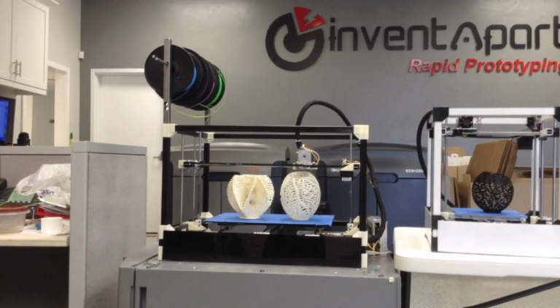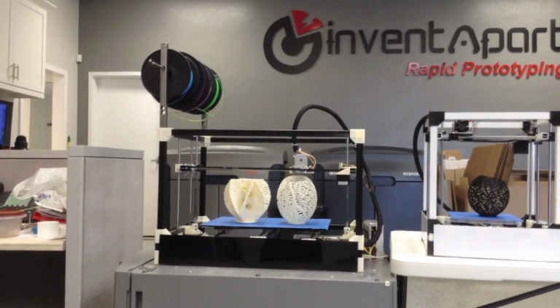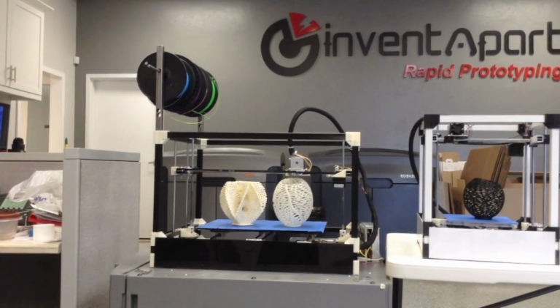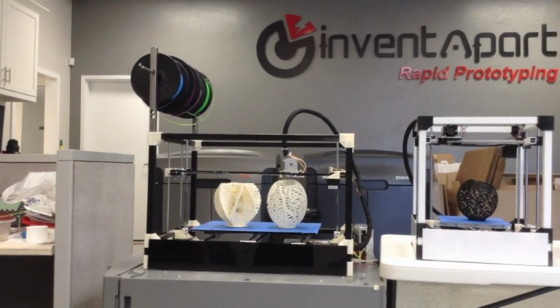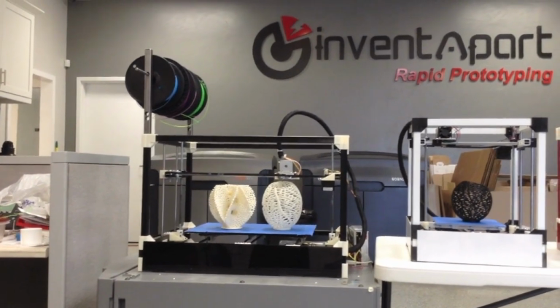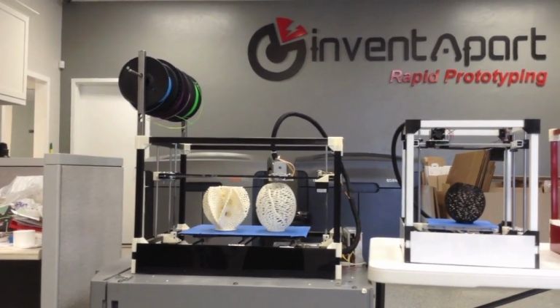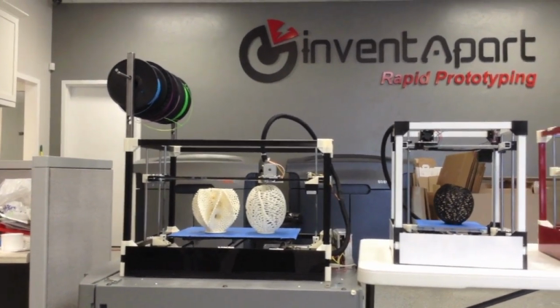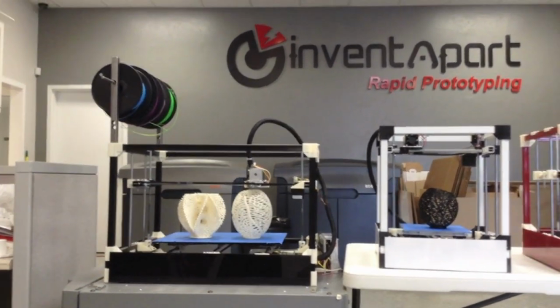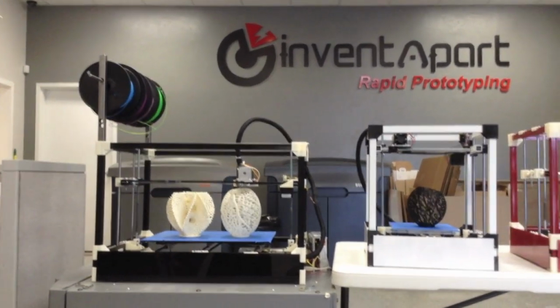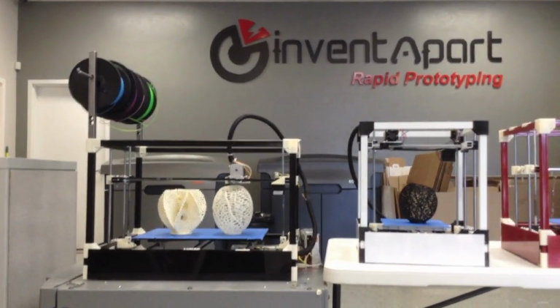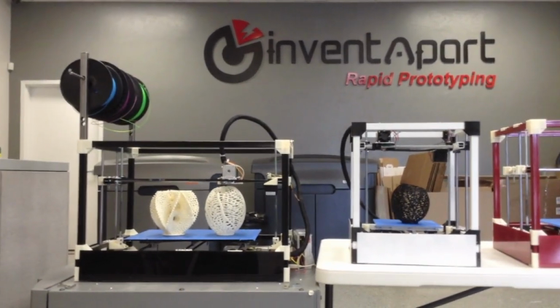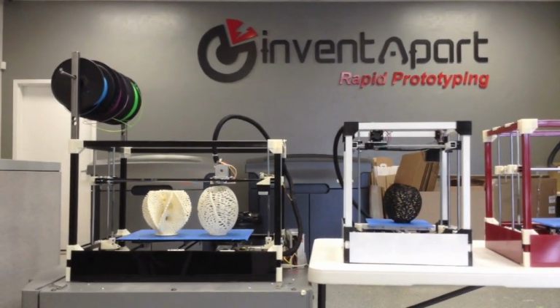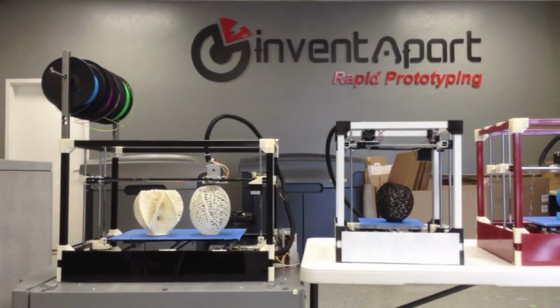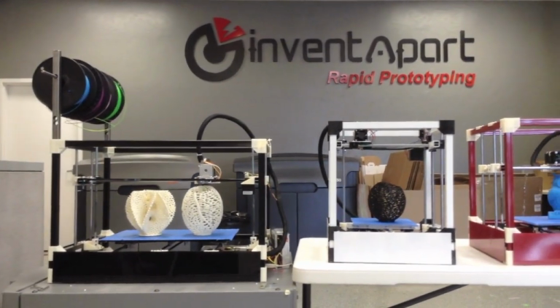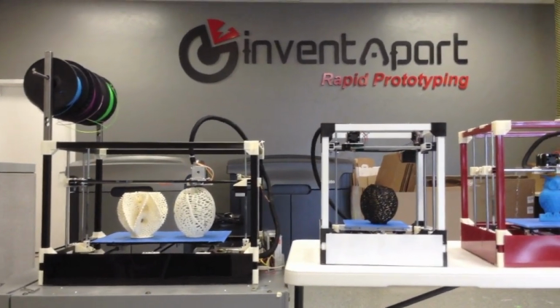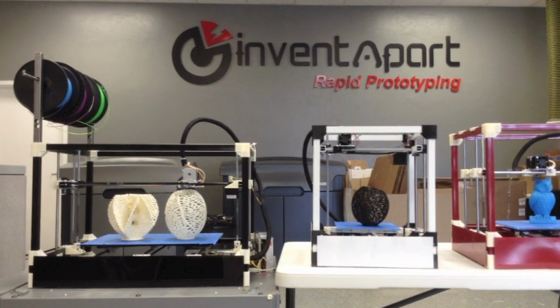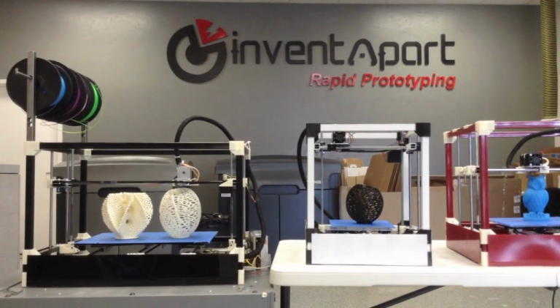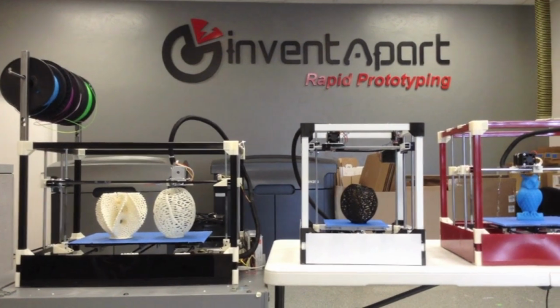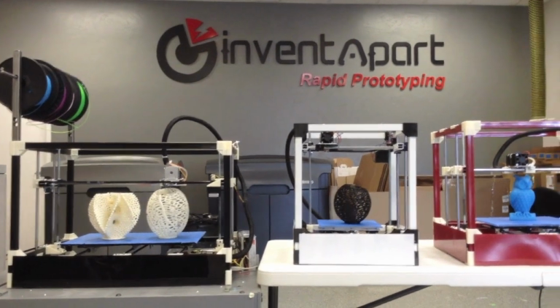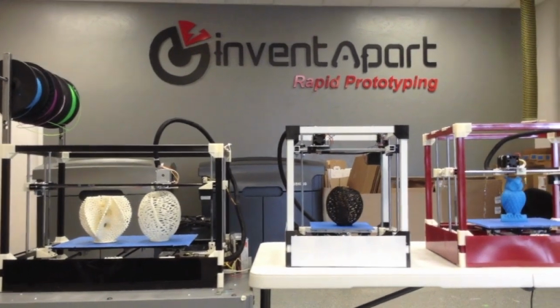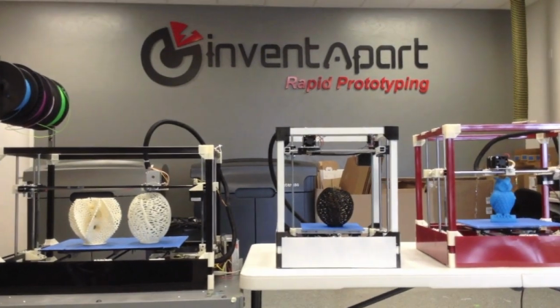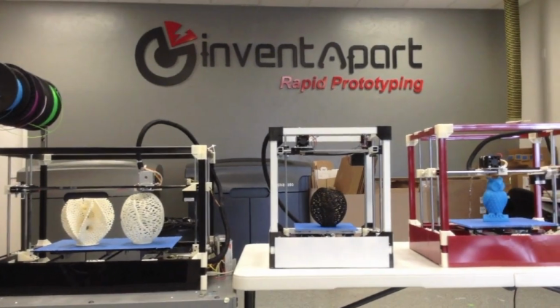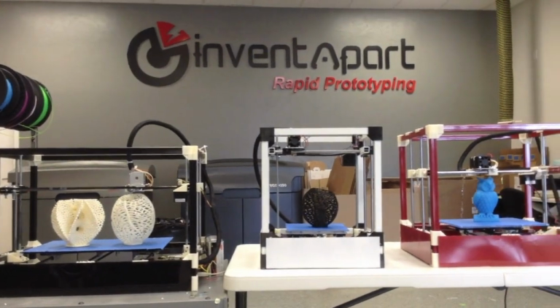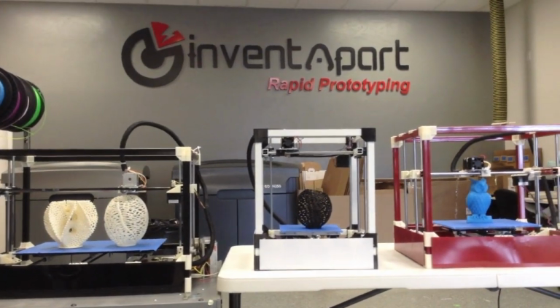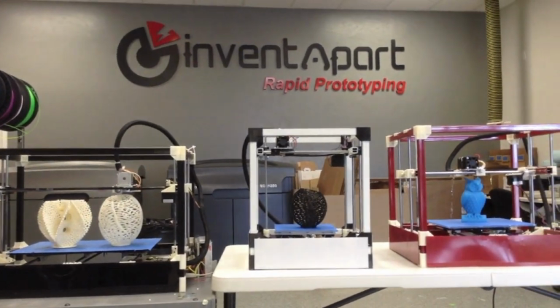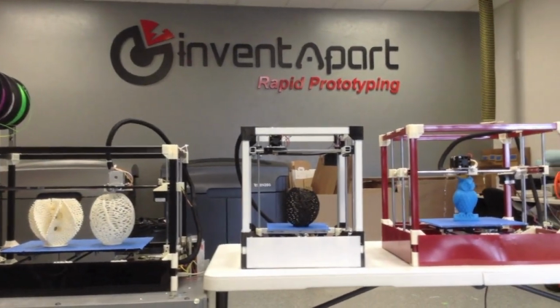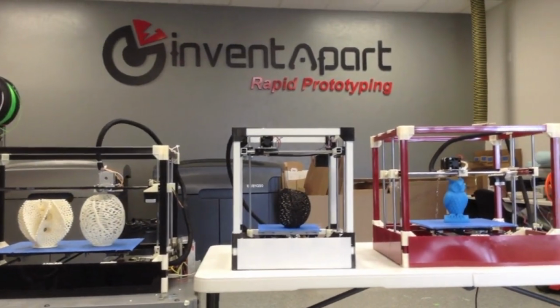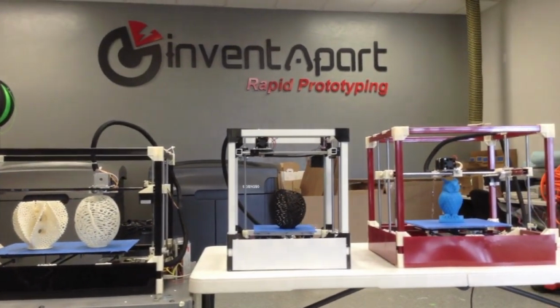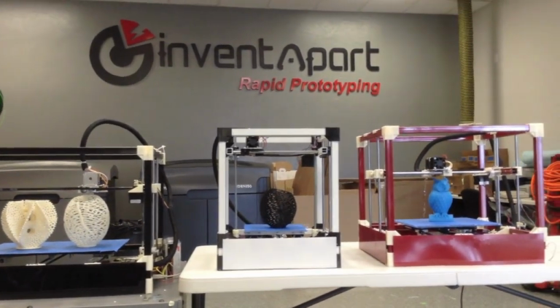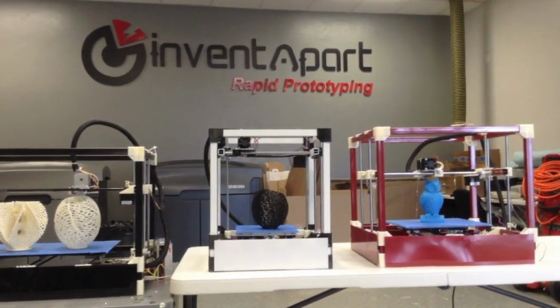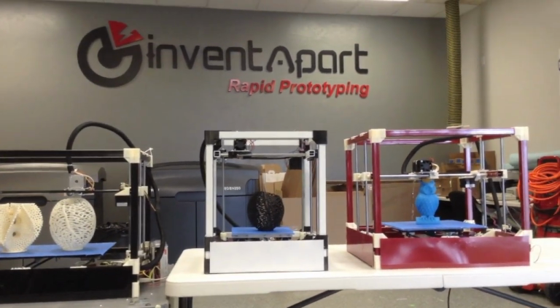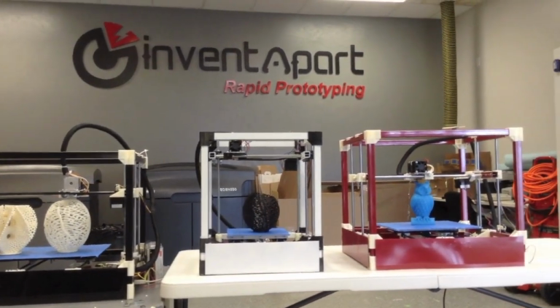Using the same plastic components and longer rods and belts, the RigidBot can be customized to any size.